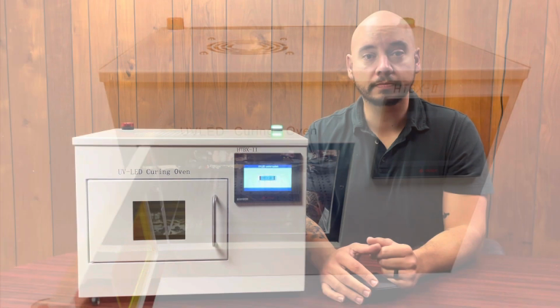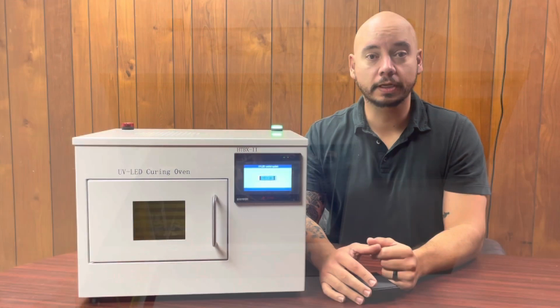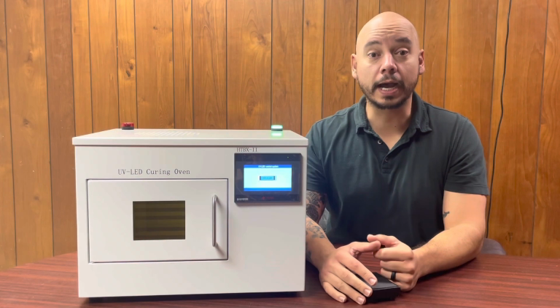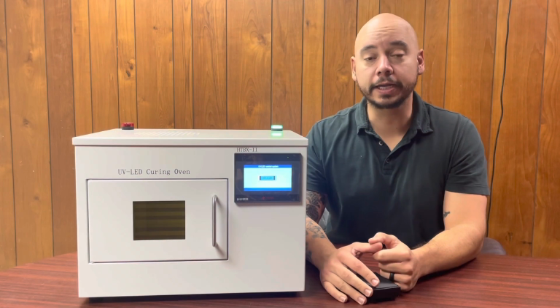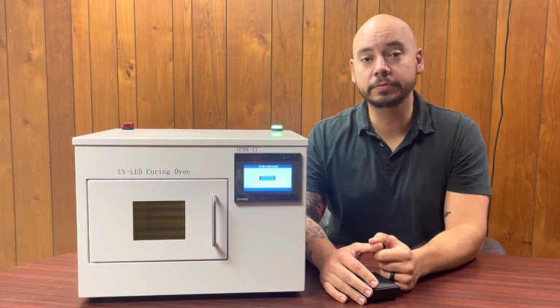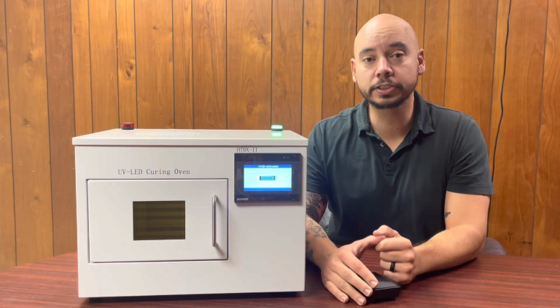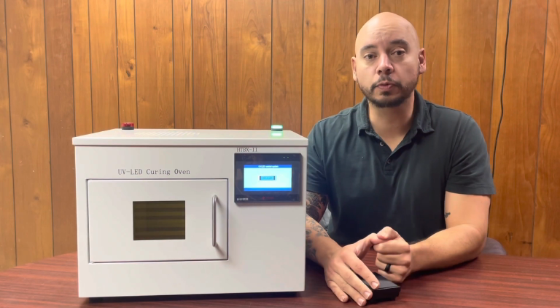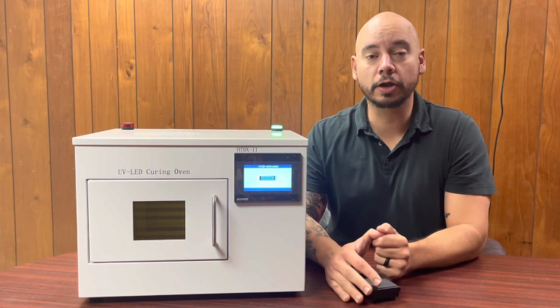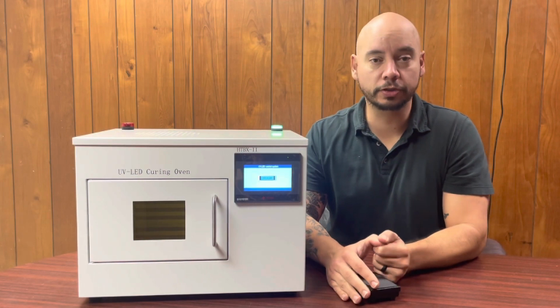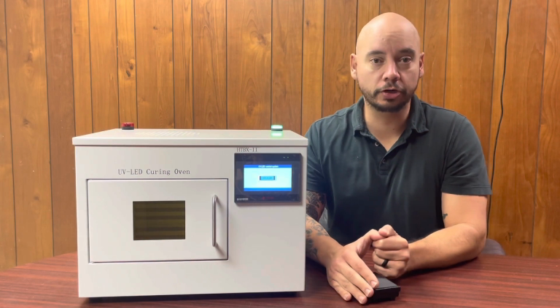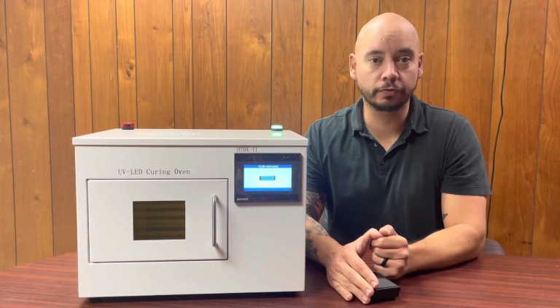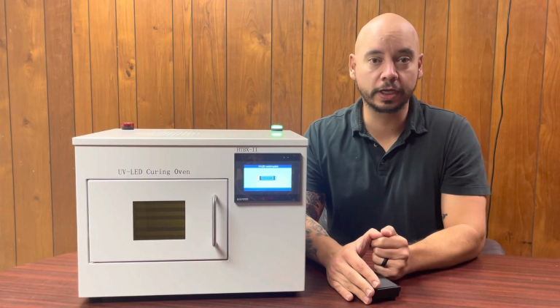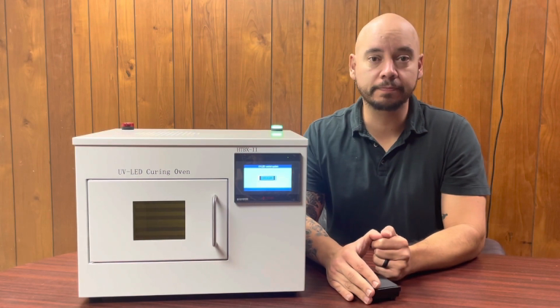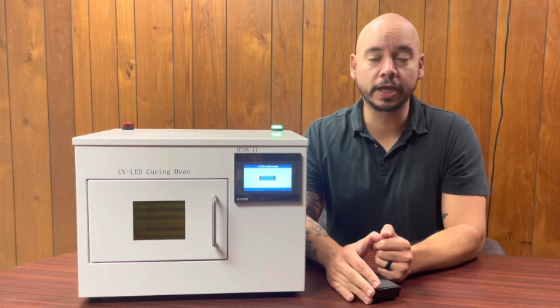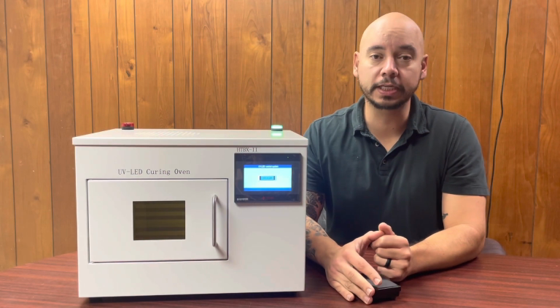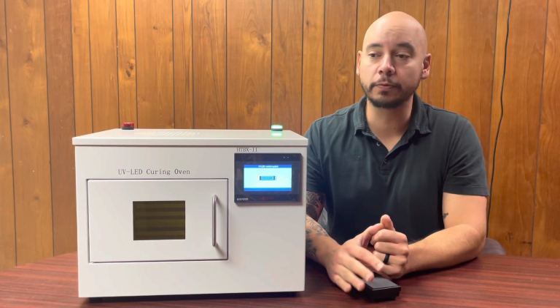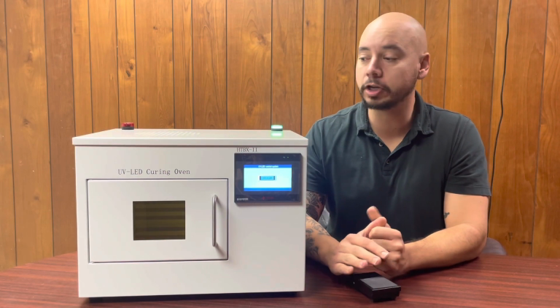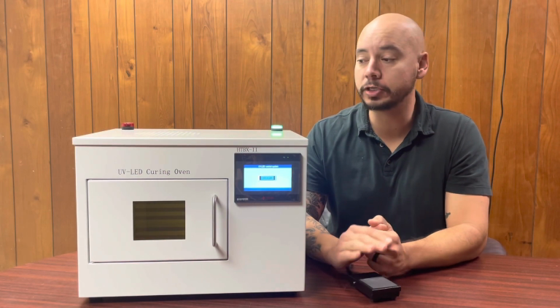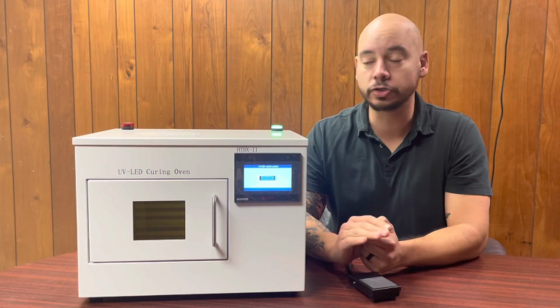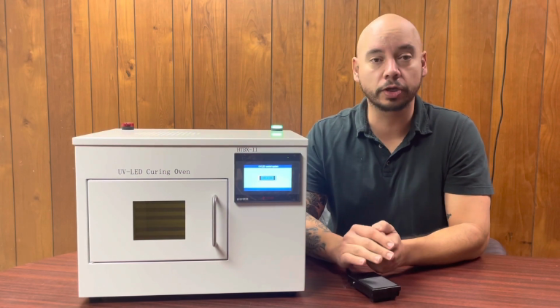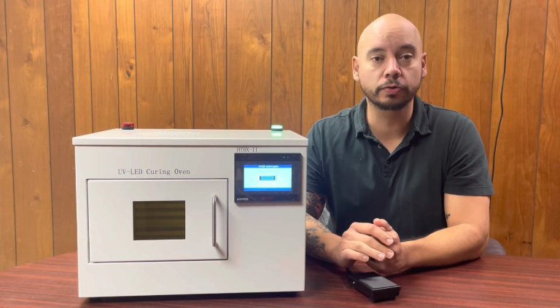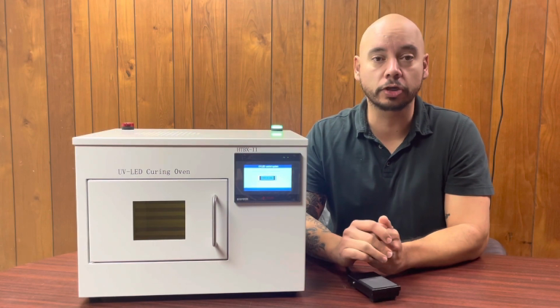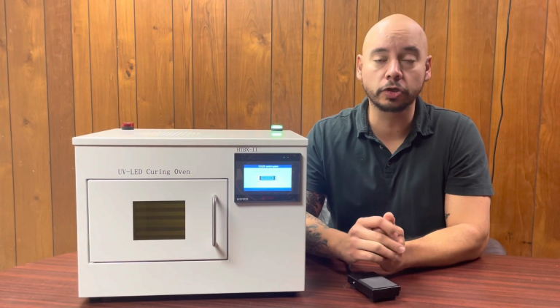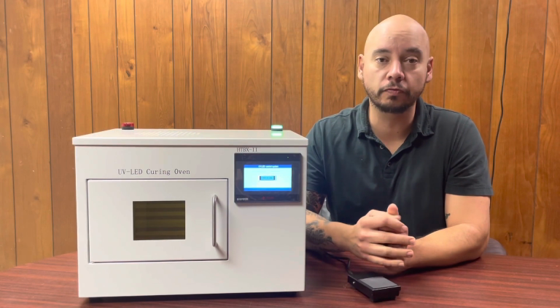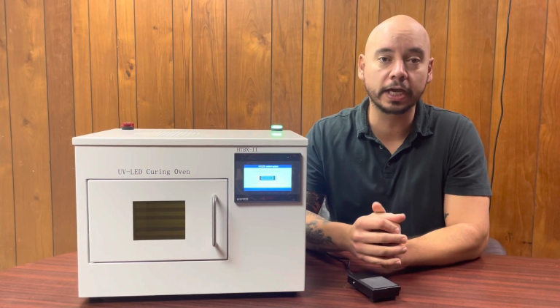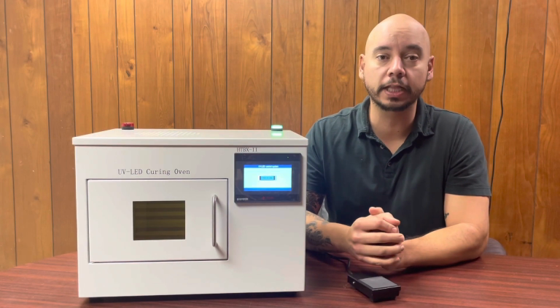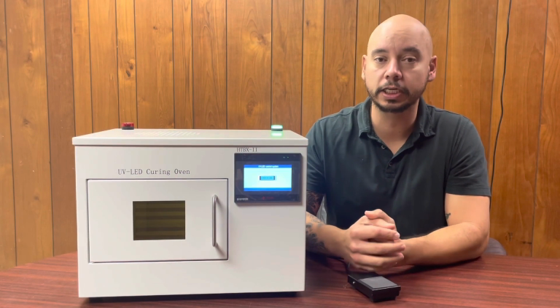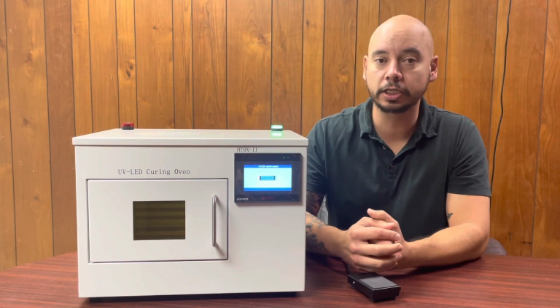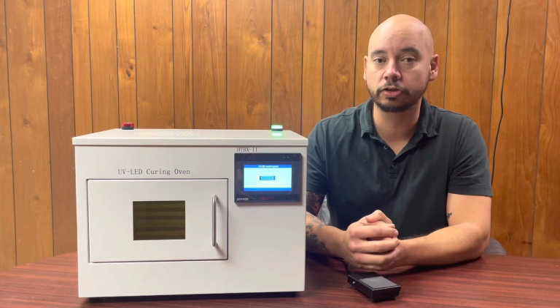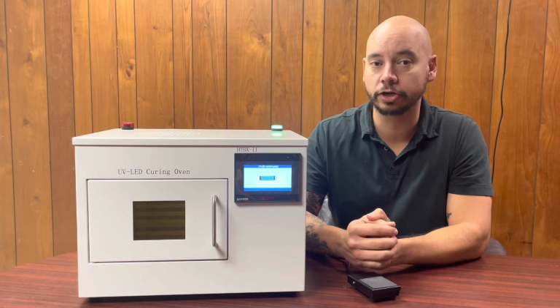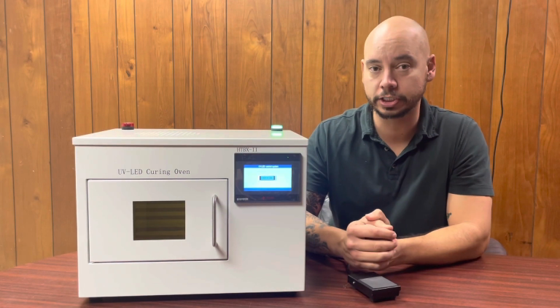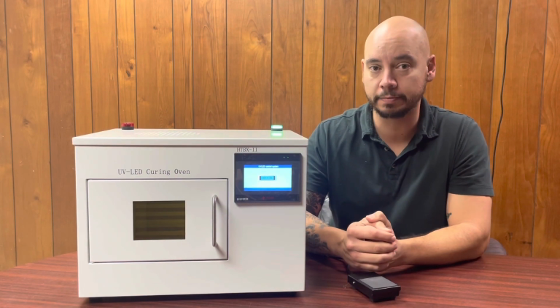Hi, this is Juan with CureUV and today we're going to be showing you the UV LED curing chamber.